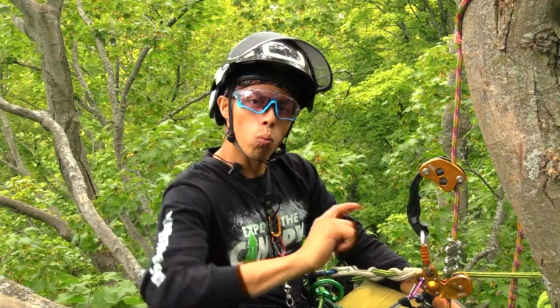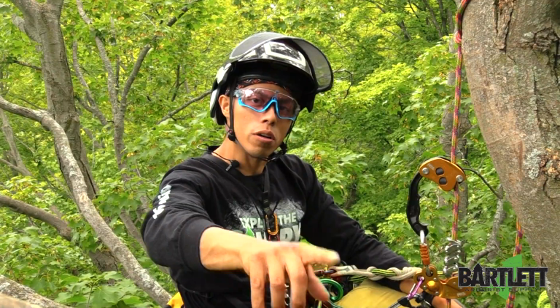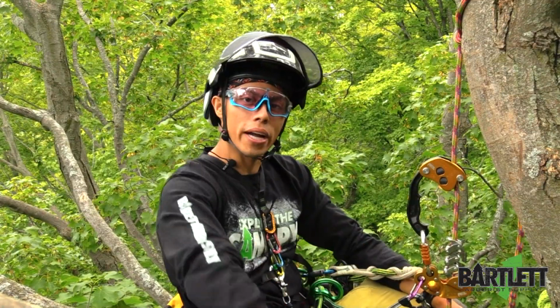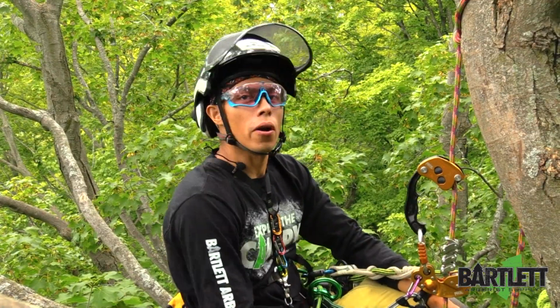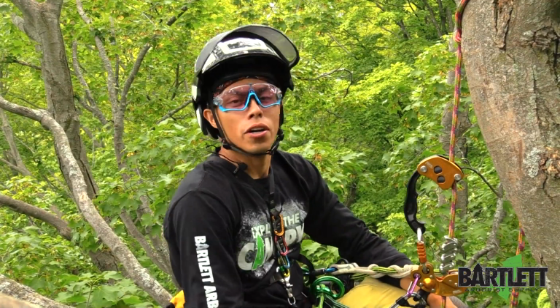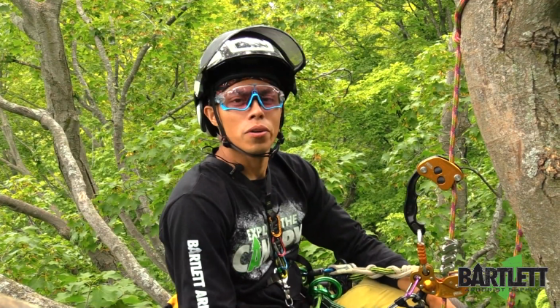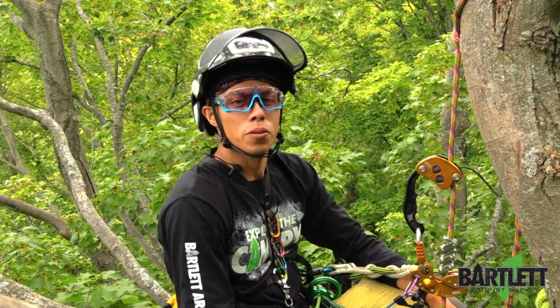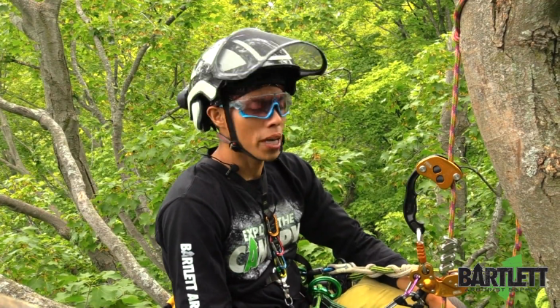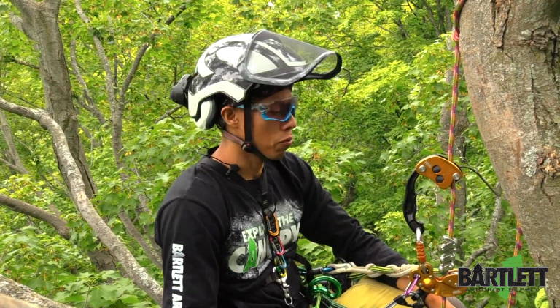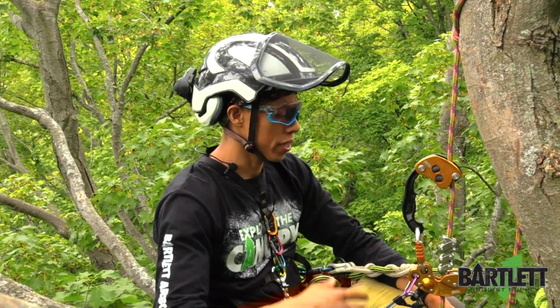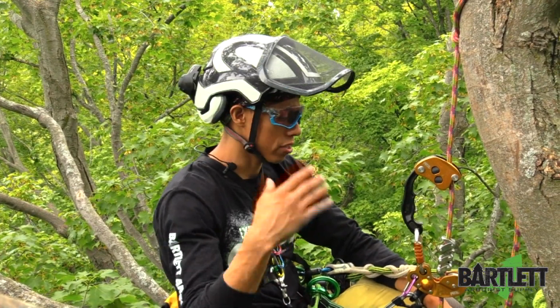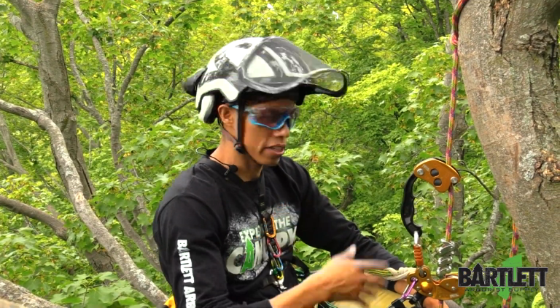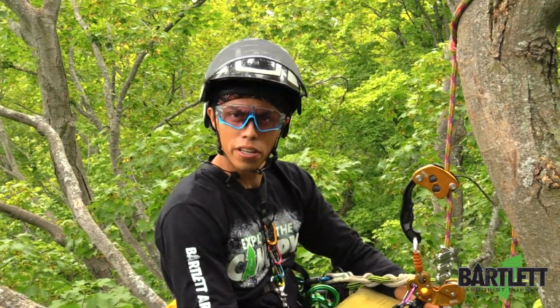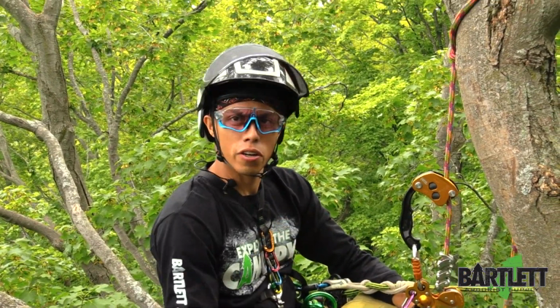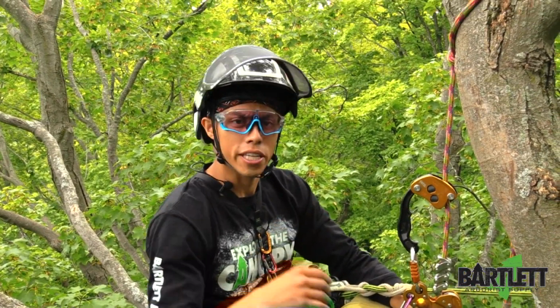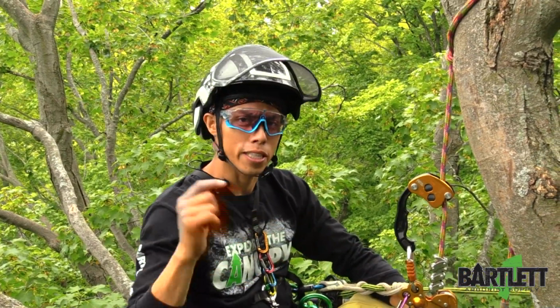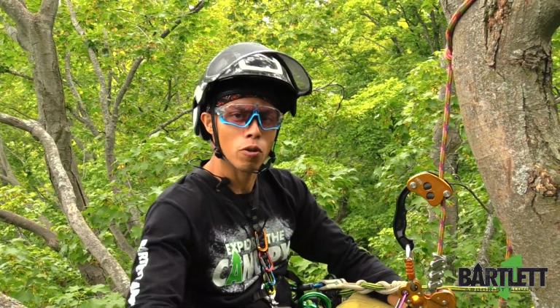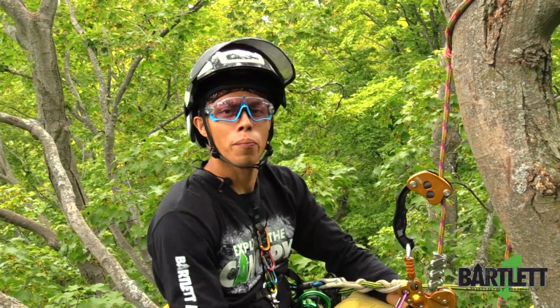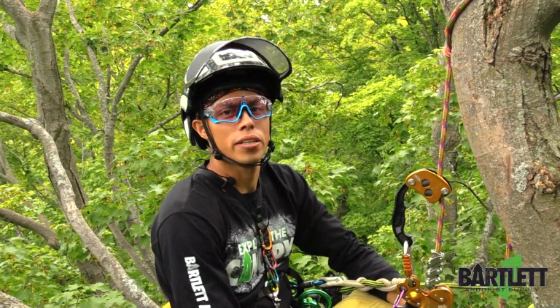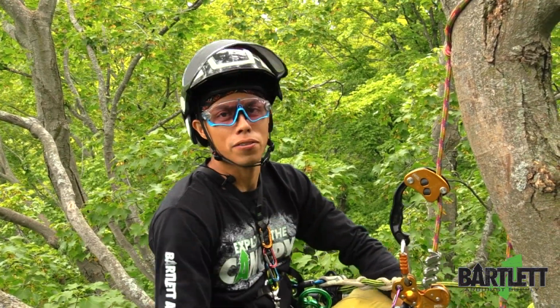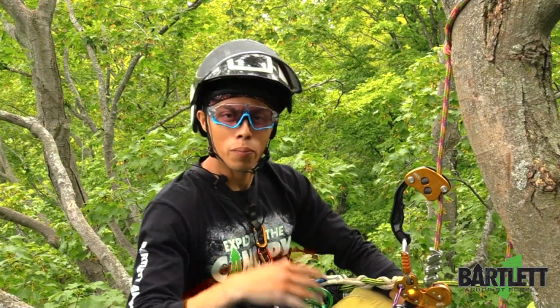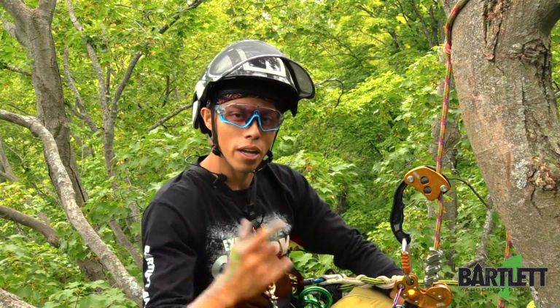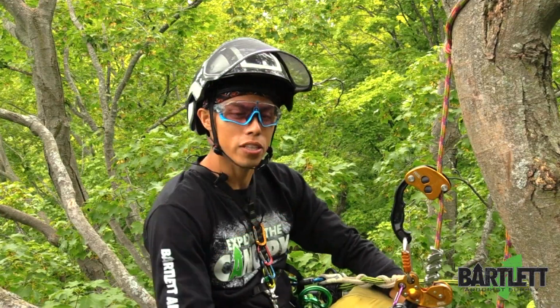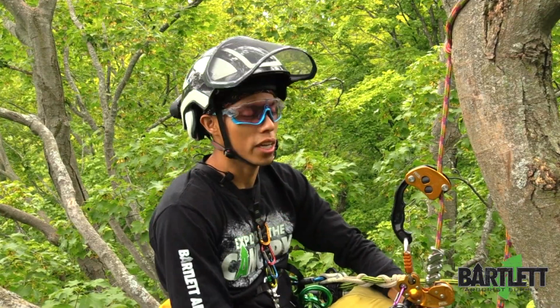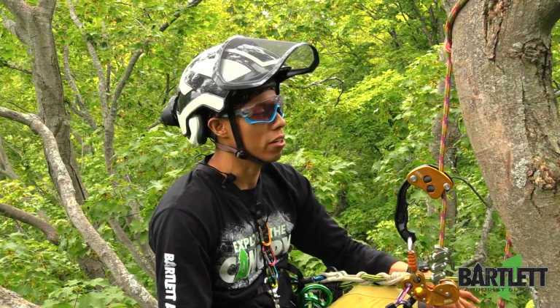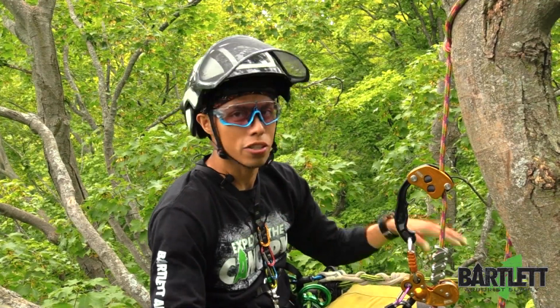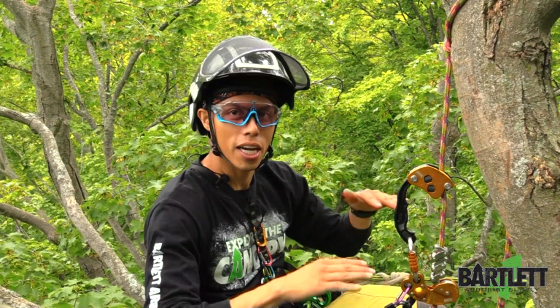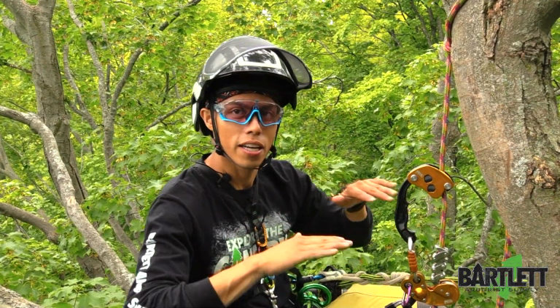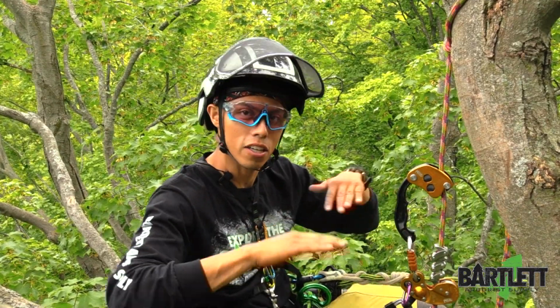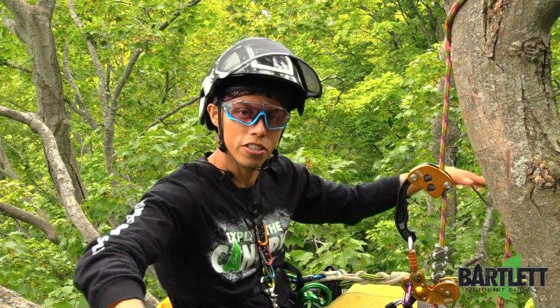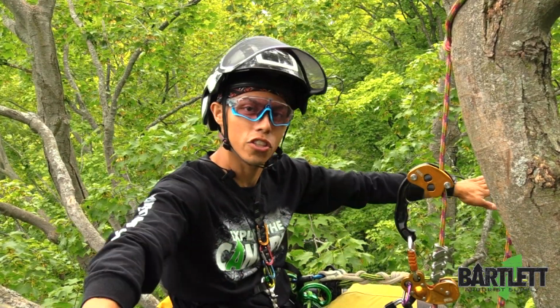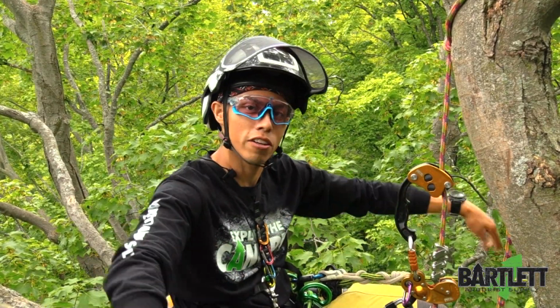Welcome back to Bartlett Arborist Supply. Before we get started in the video, hit that subscribe button, give us a couple likes, and check out our other content across the channel.